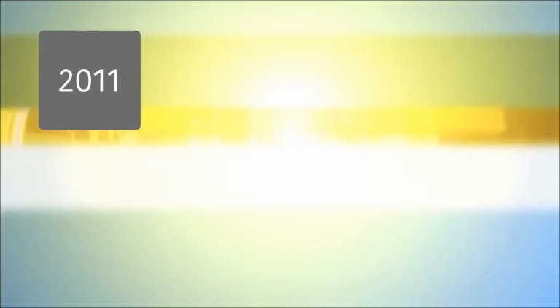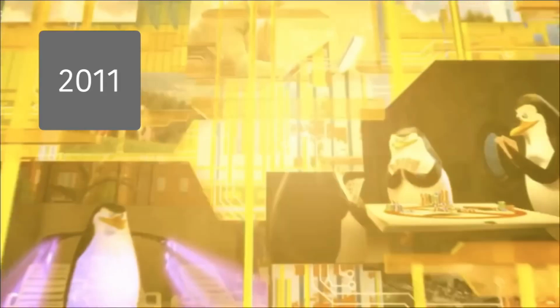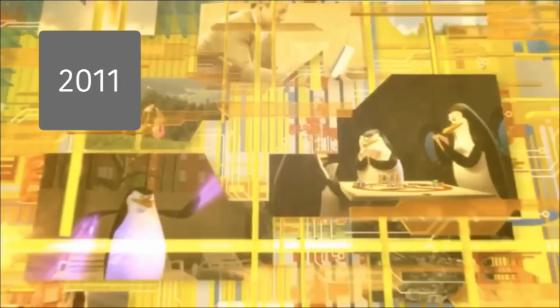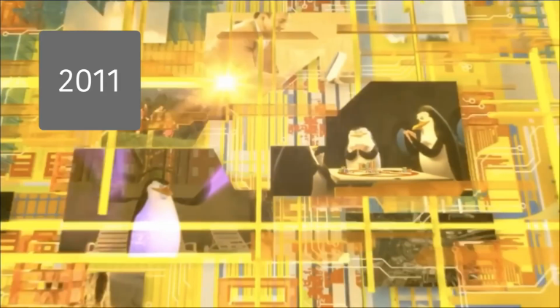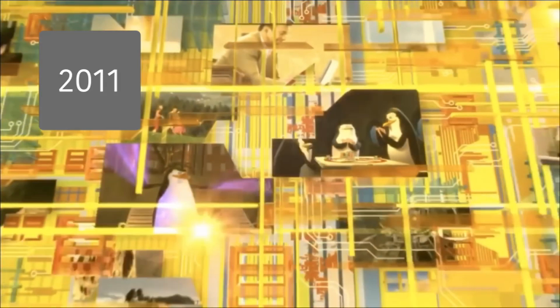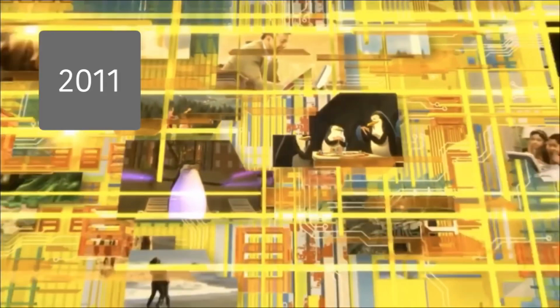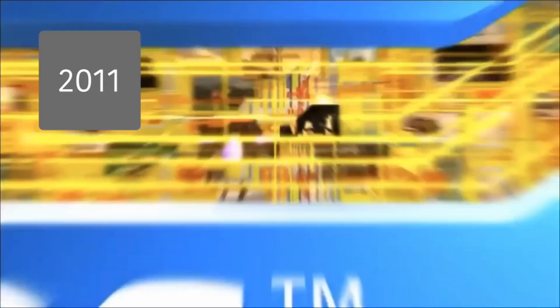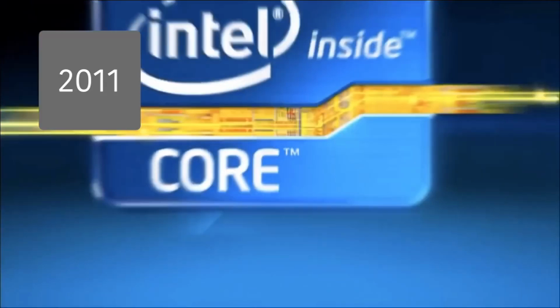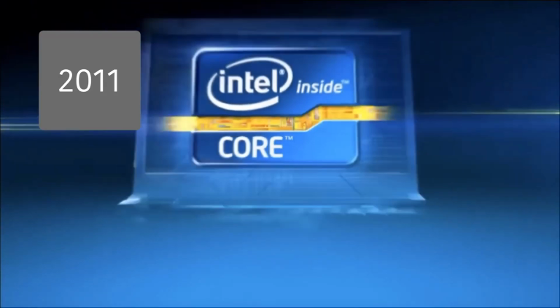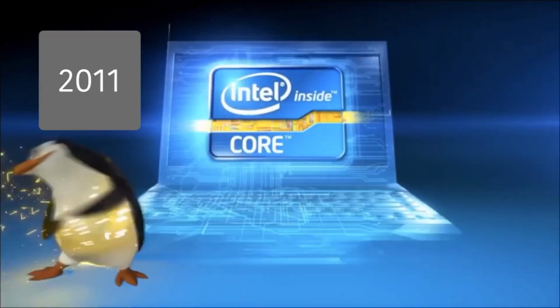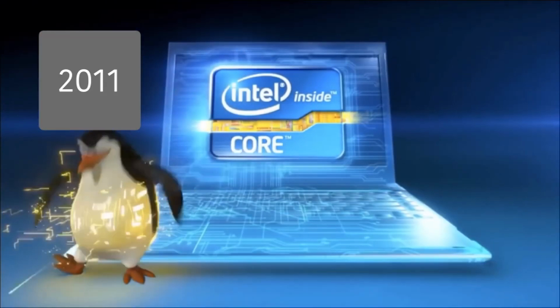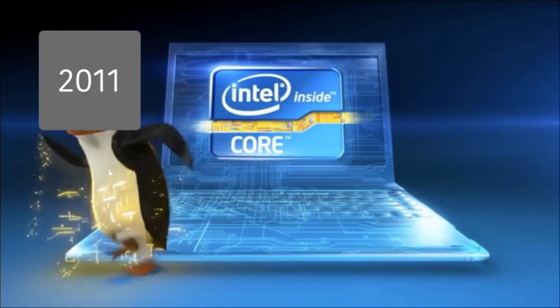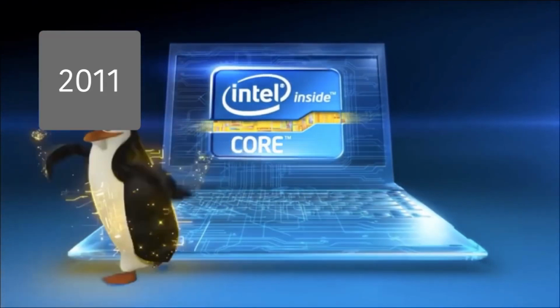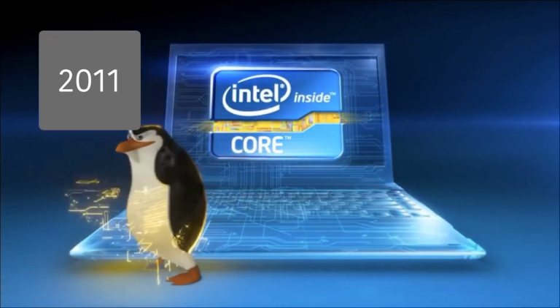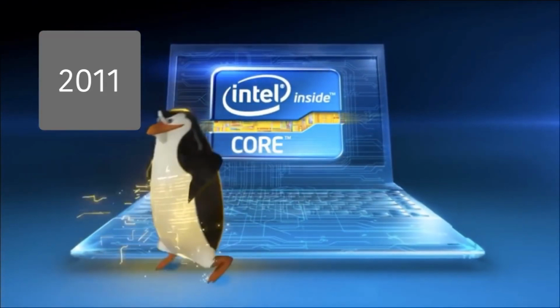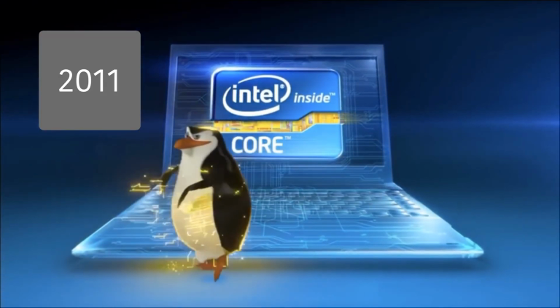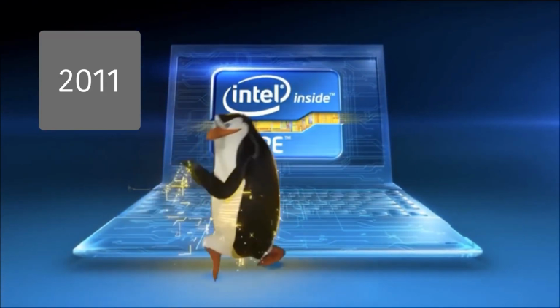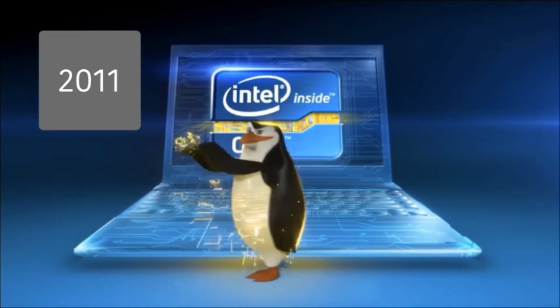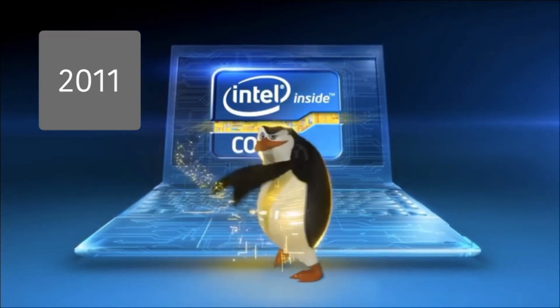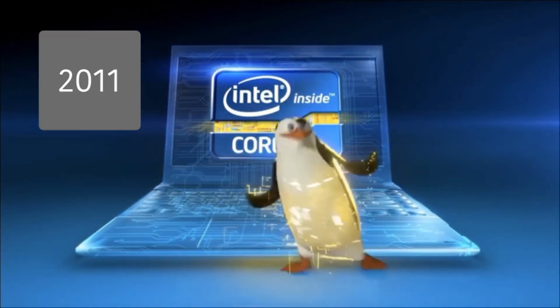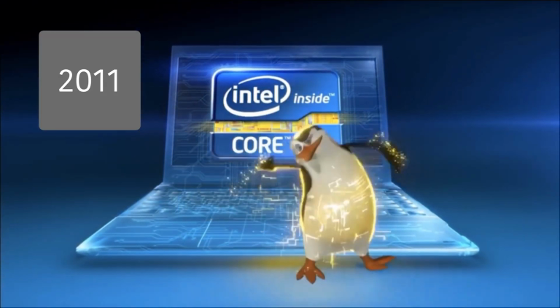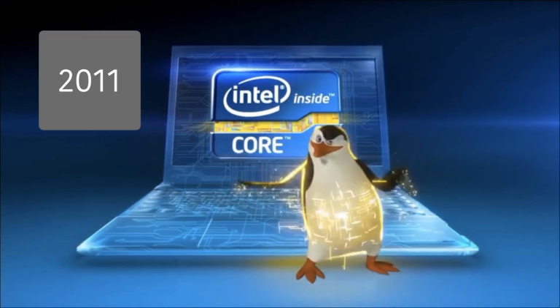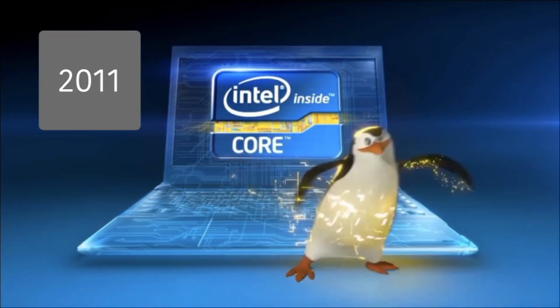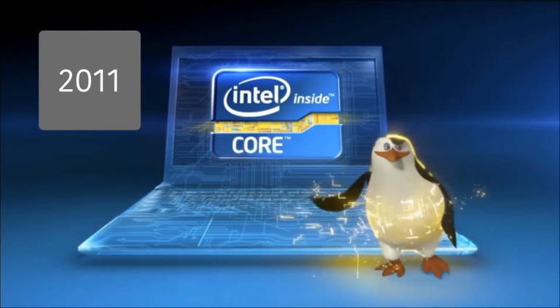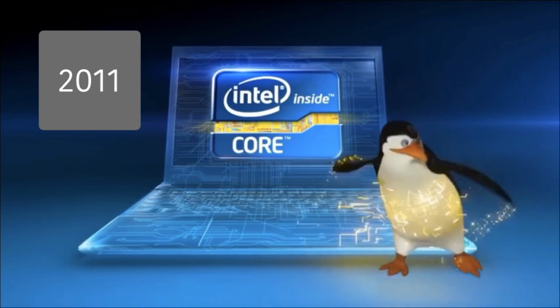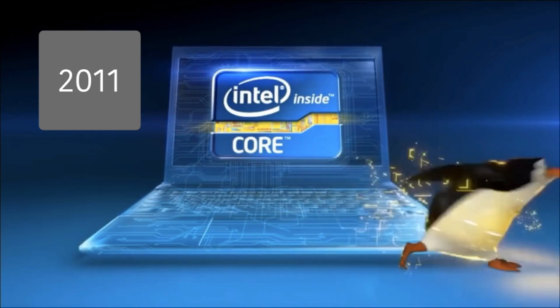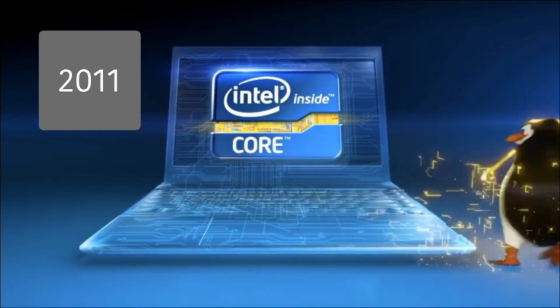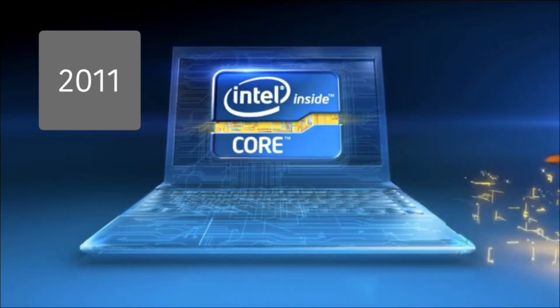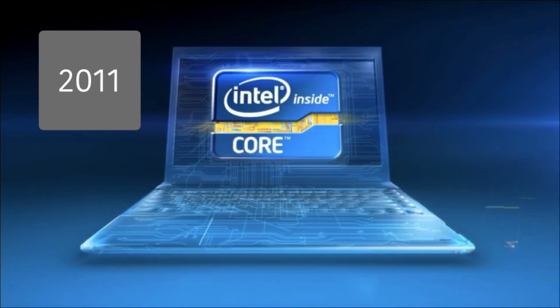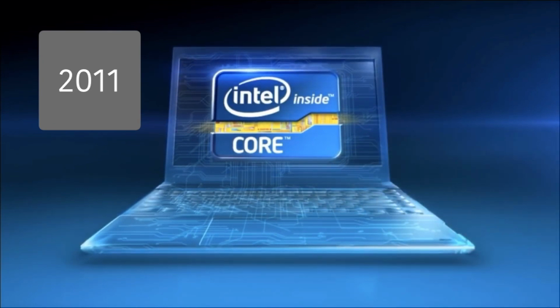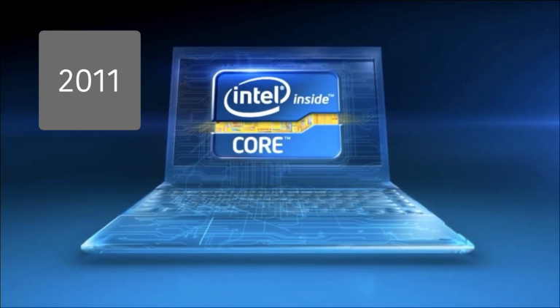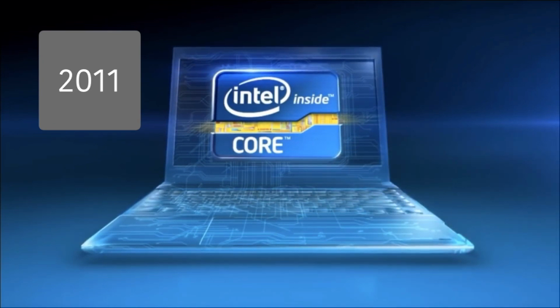When the second-generation Intel Core i5 processor goes in, amazing visual performance comes out. That's Visibly Smart.